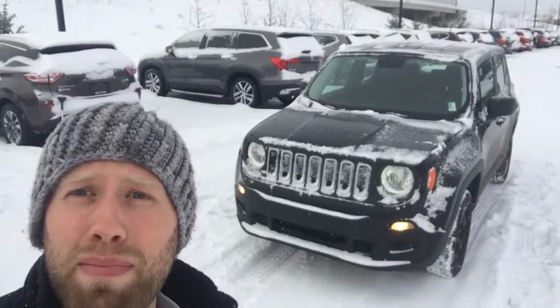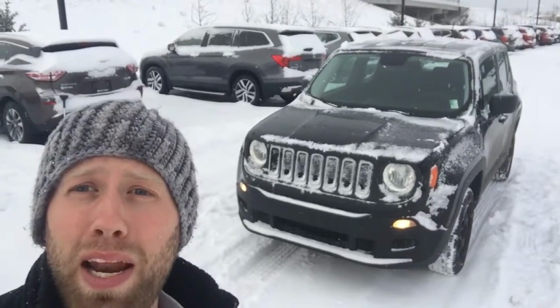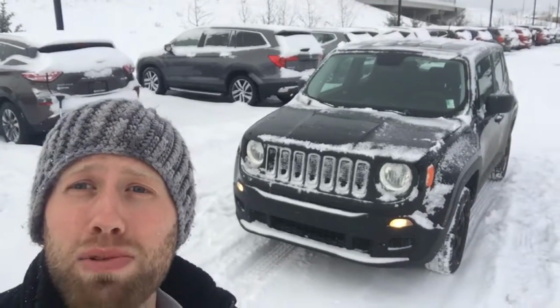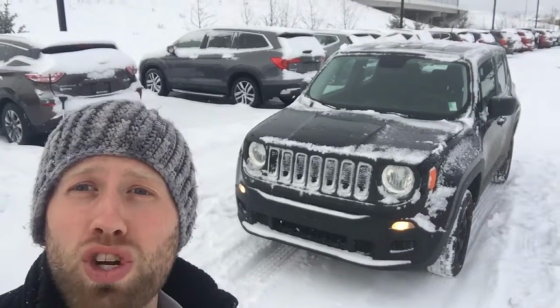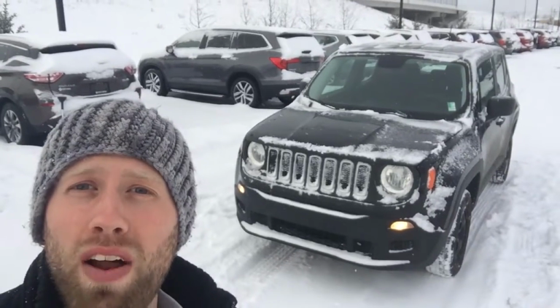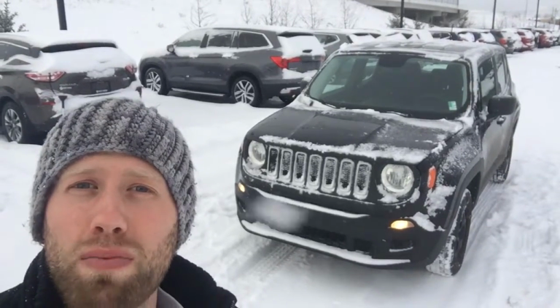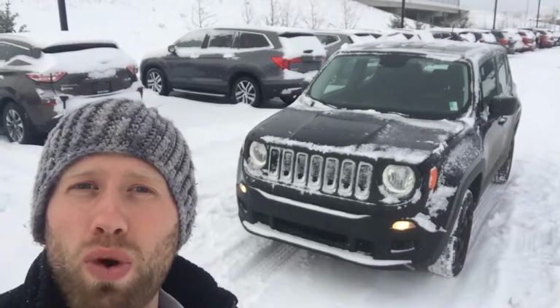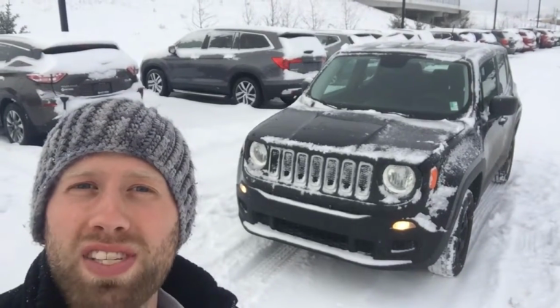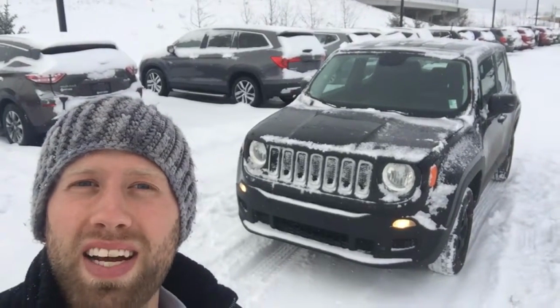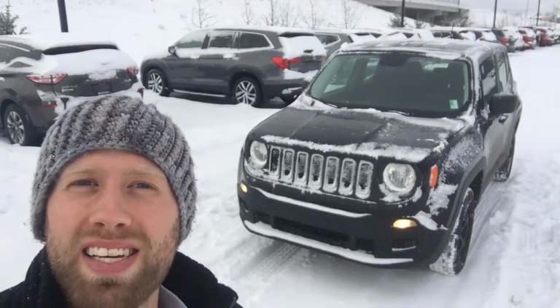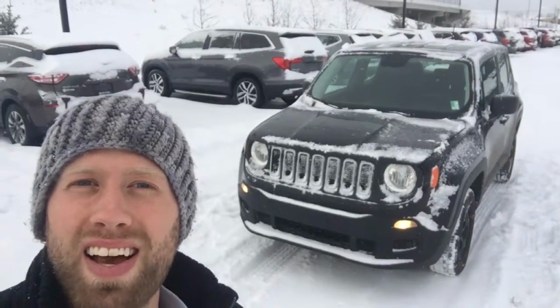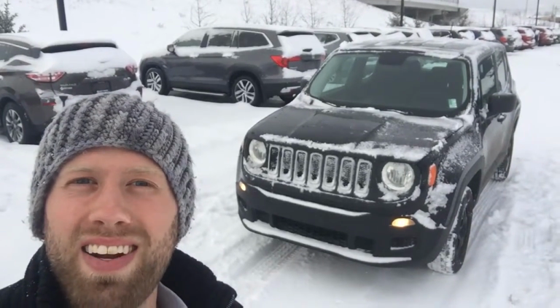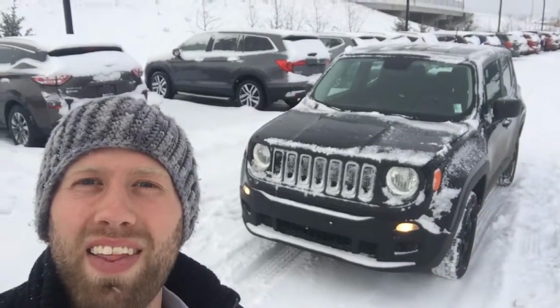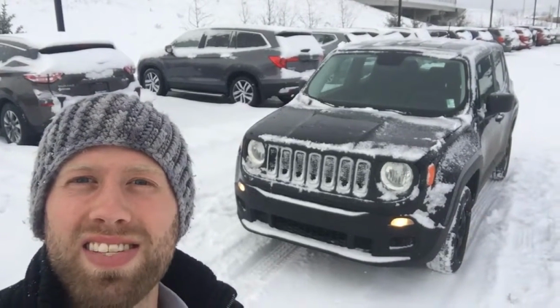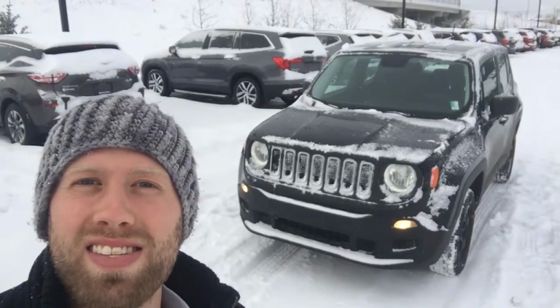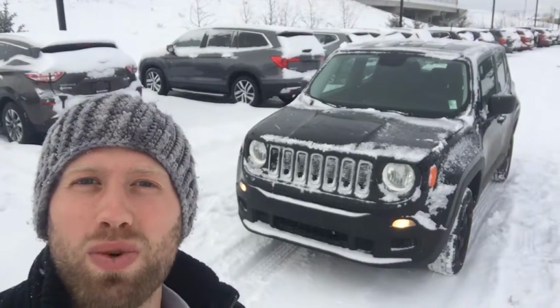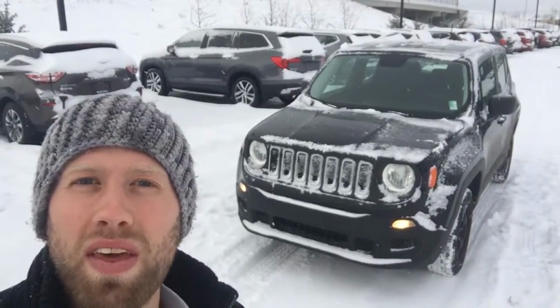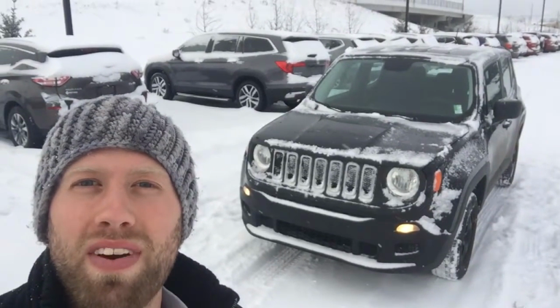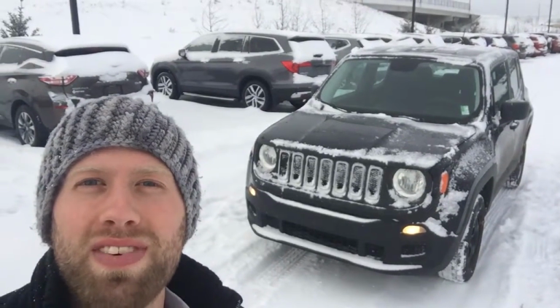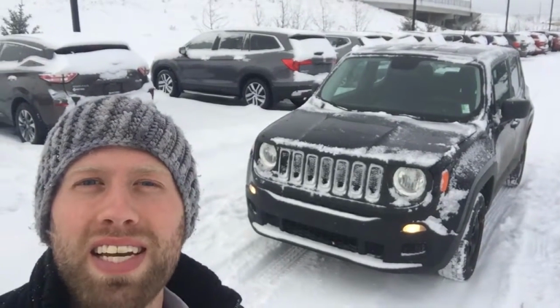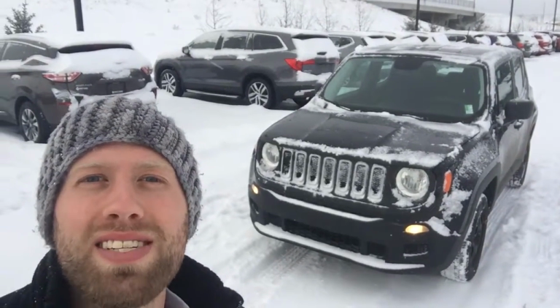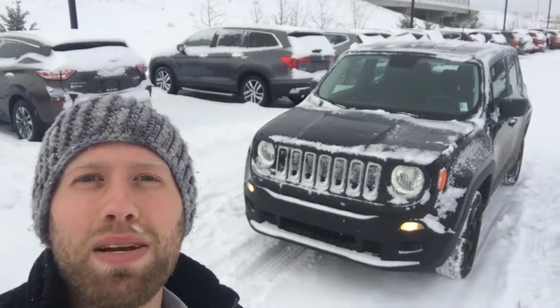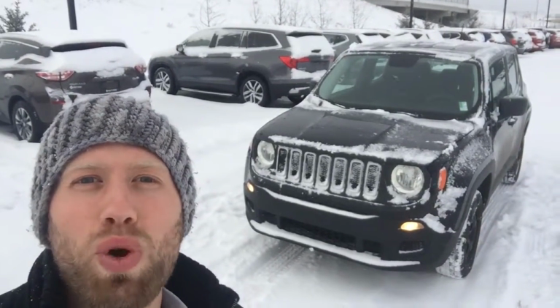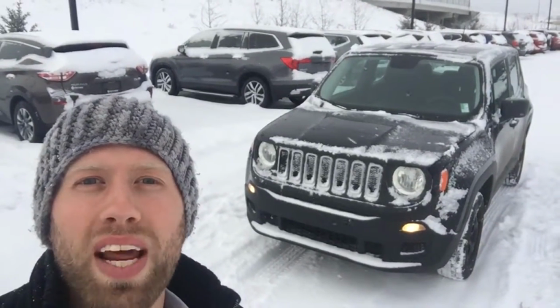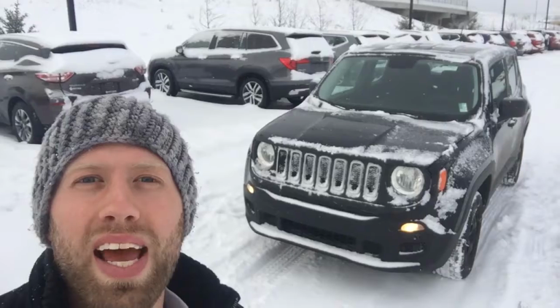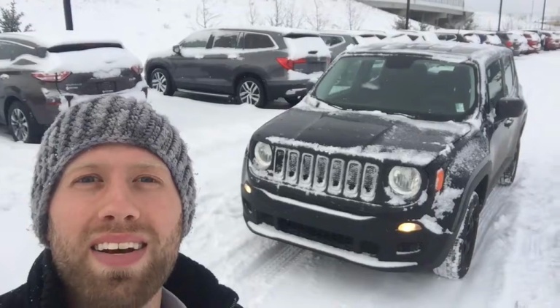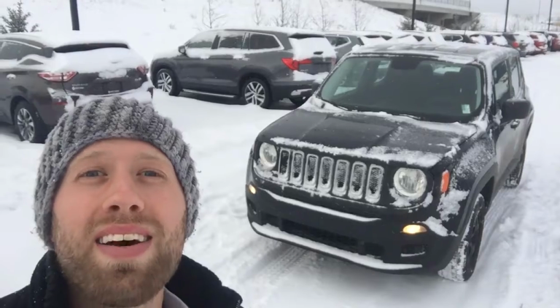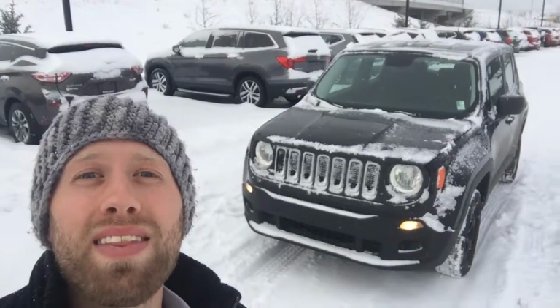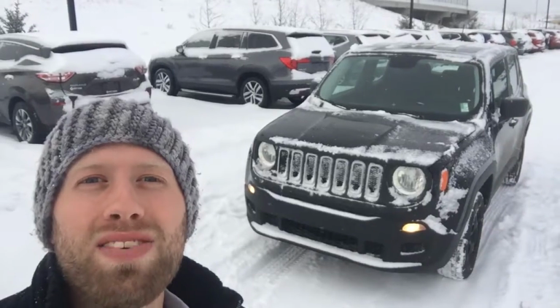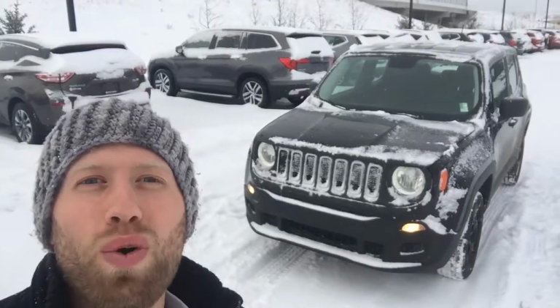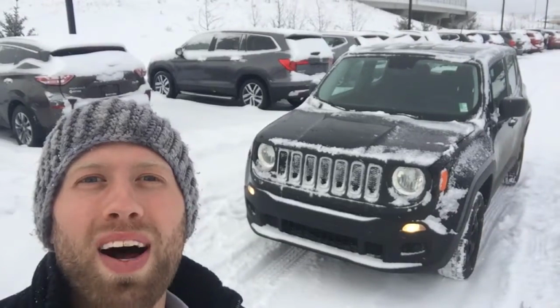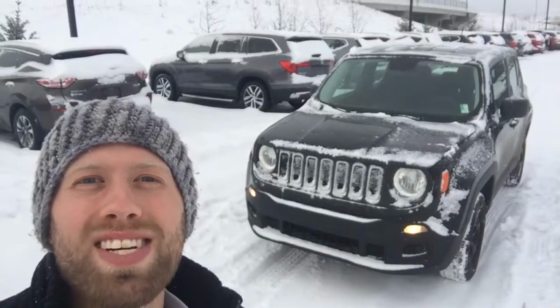My name is Sean from Northside Nissan and this is the 2015 Jeep Renegade — thanks for watching.